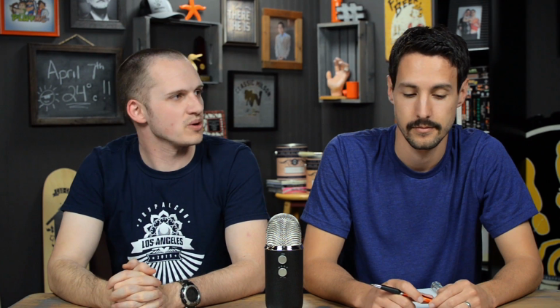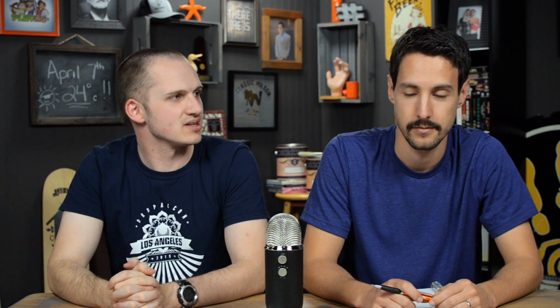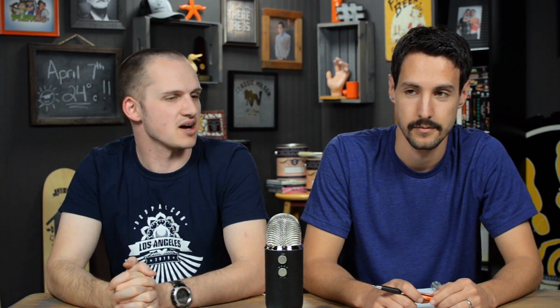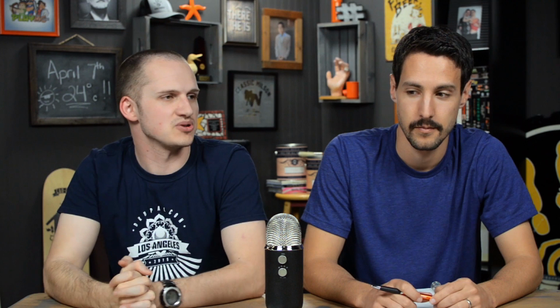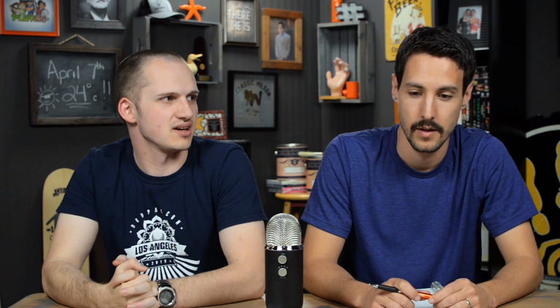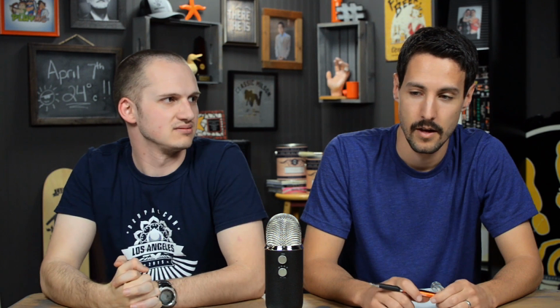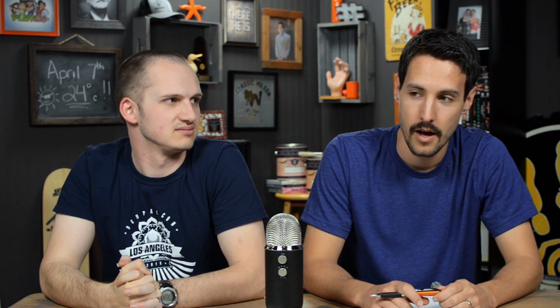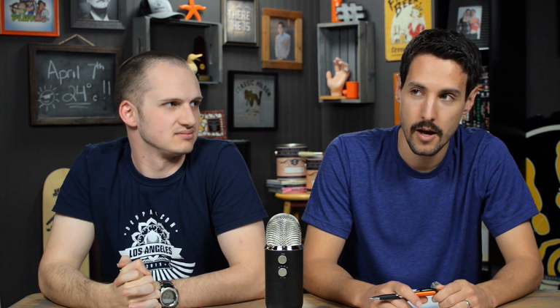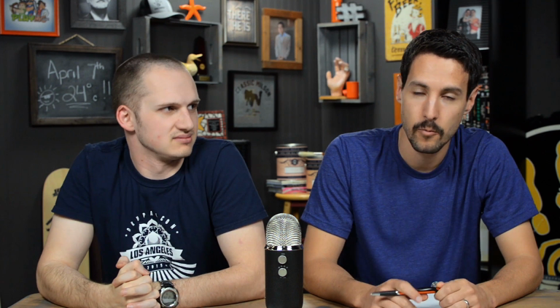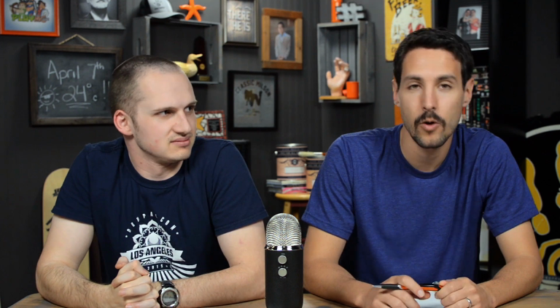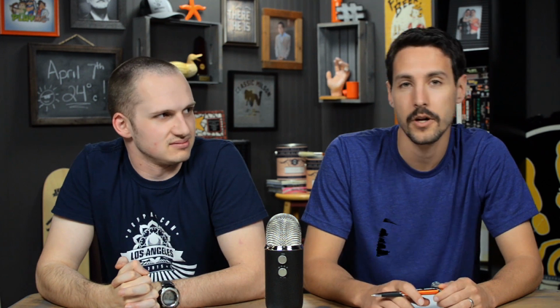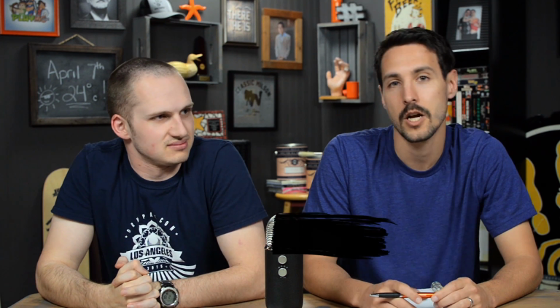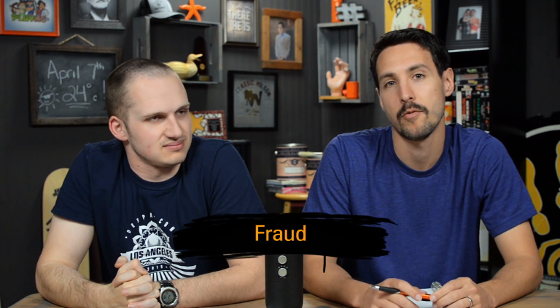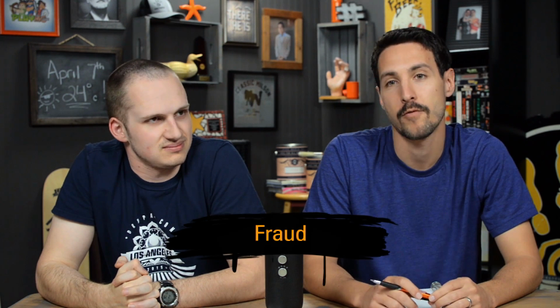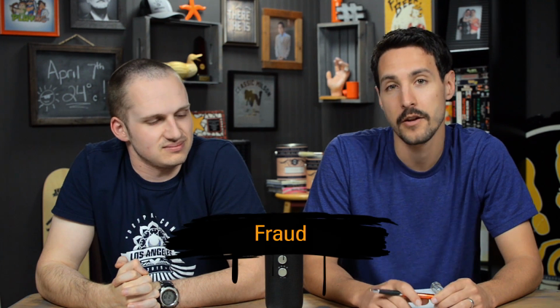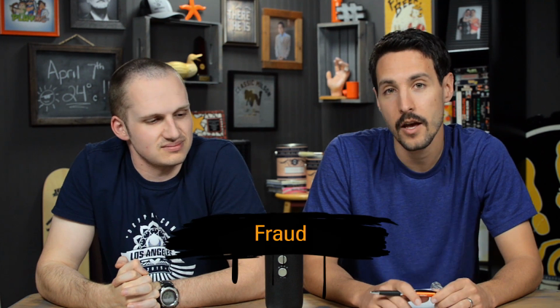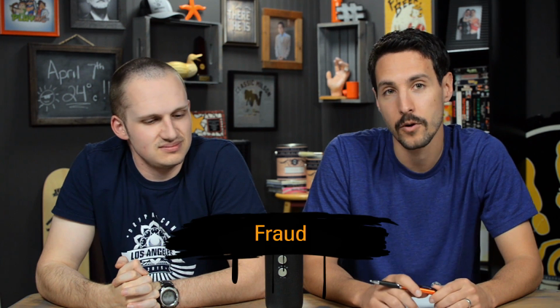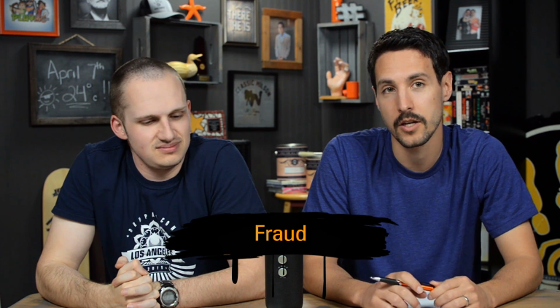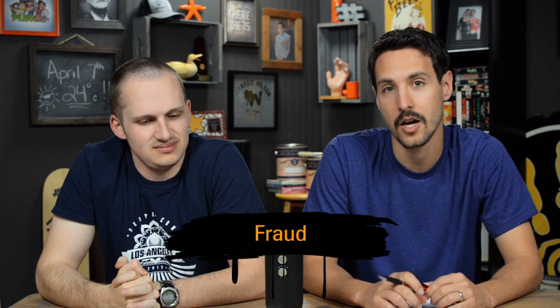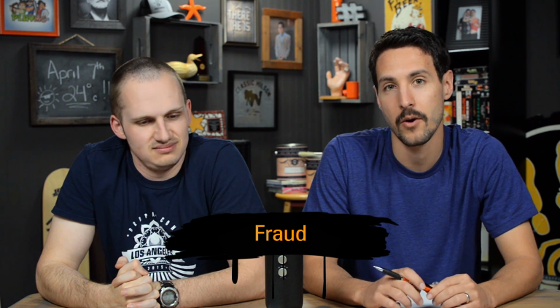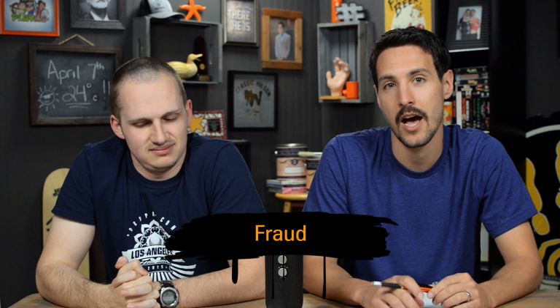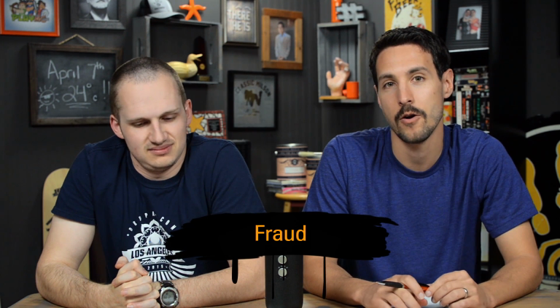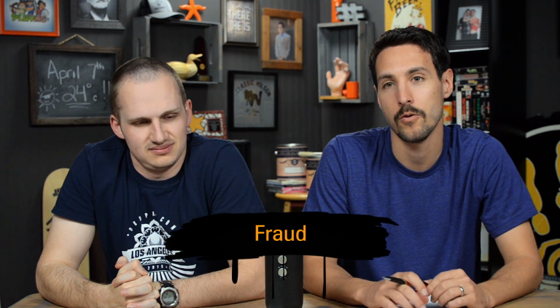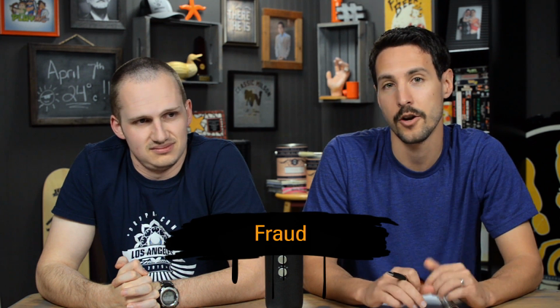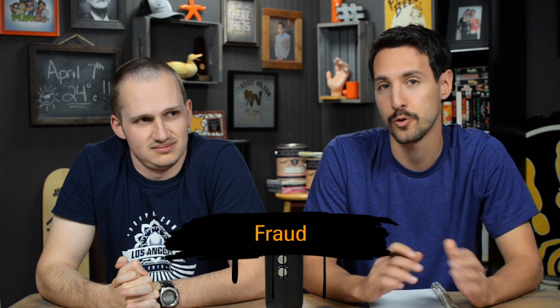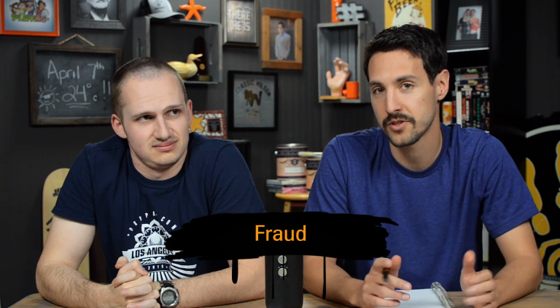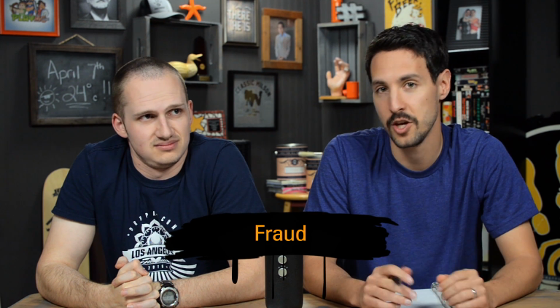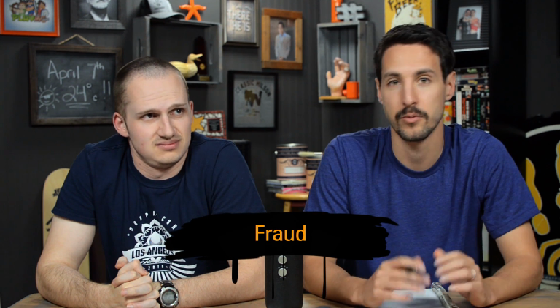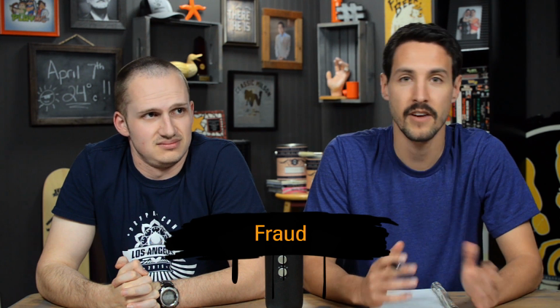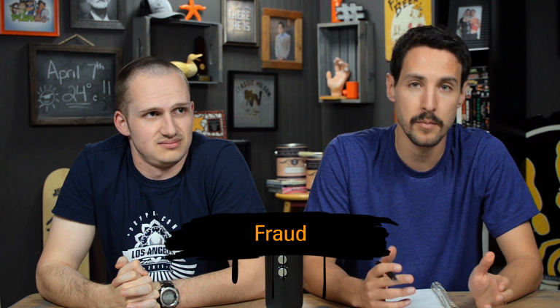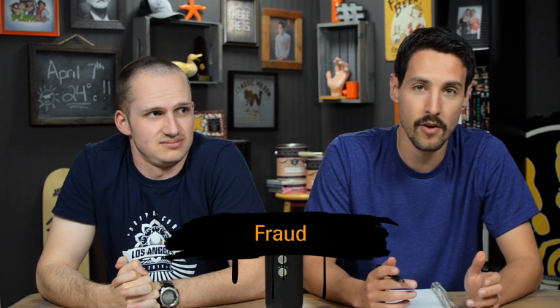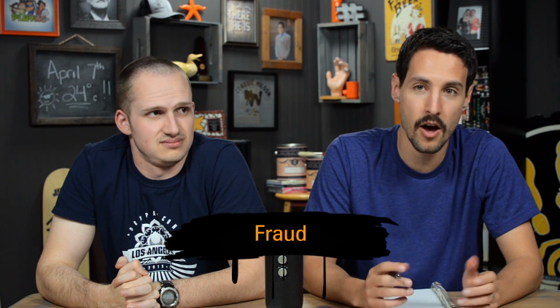What are we going to talk about today? We're going to talk about fraud — how on a Drupal site you could prevent fraud.